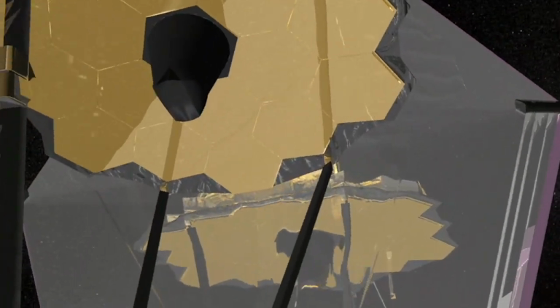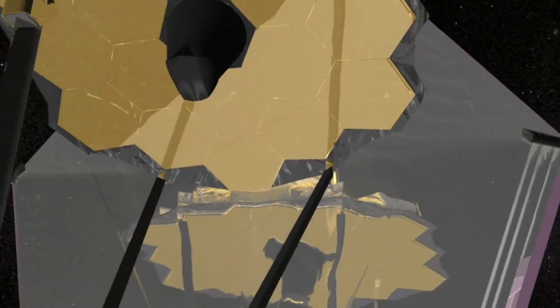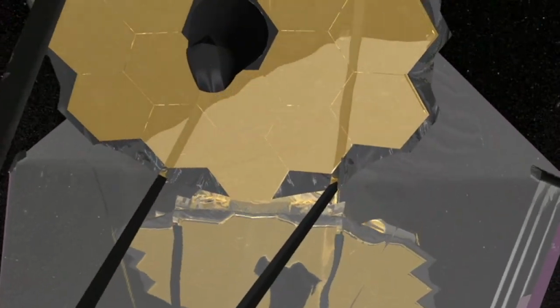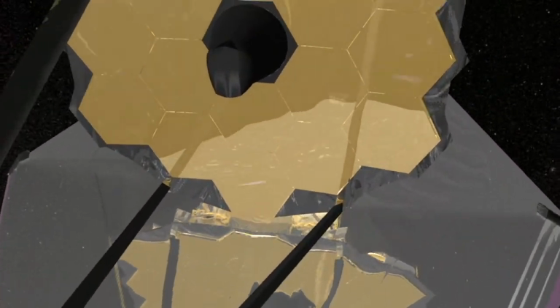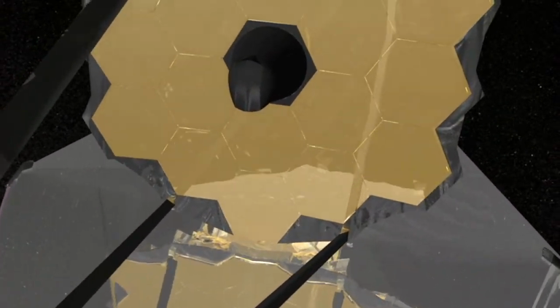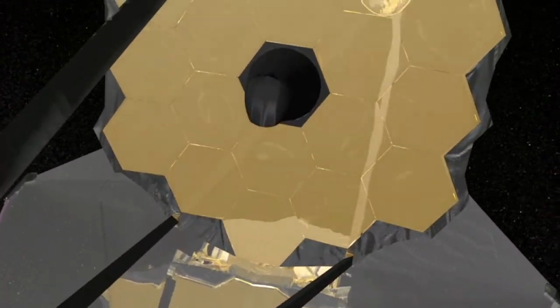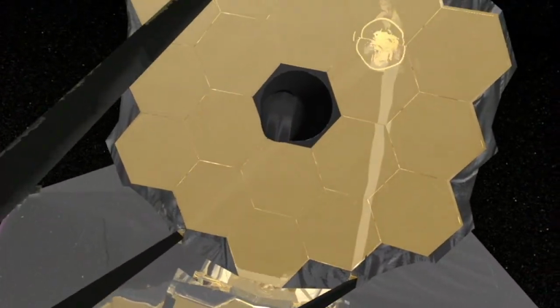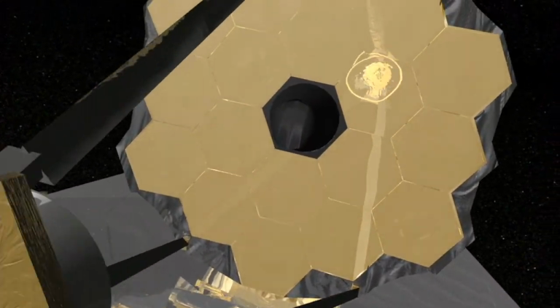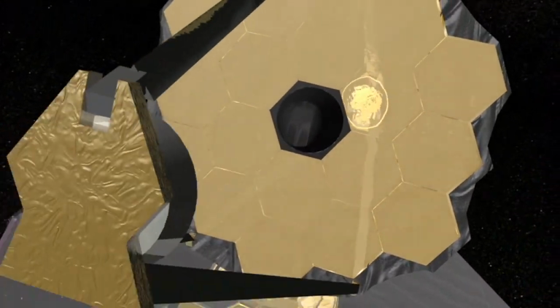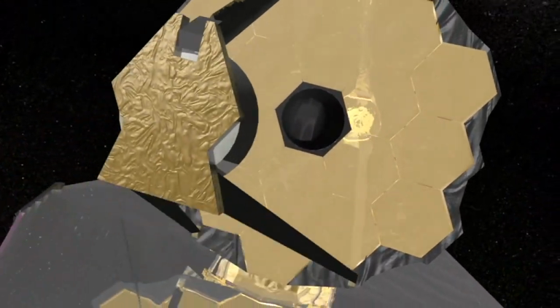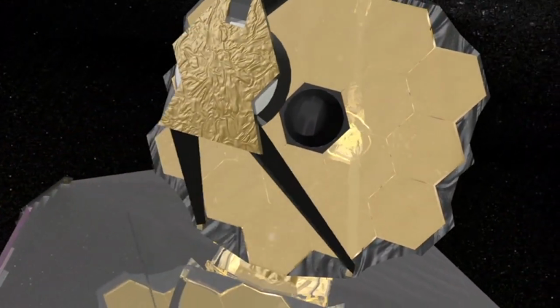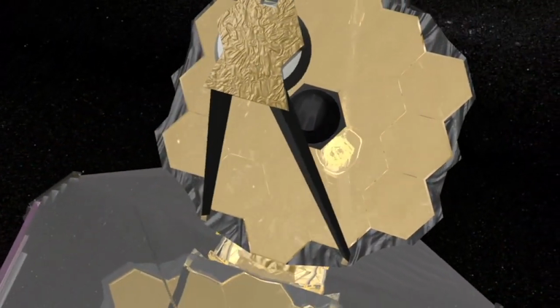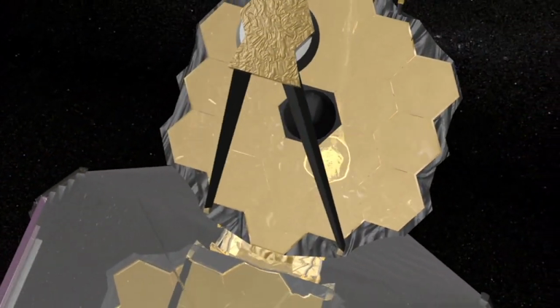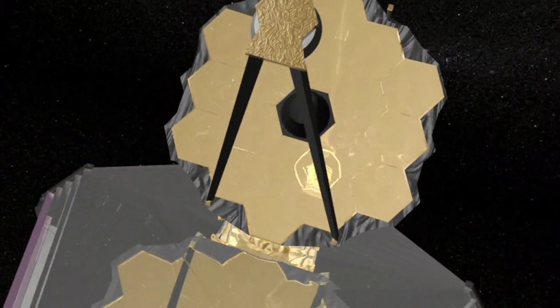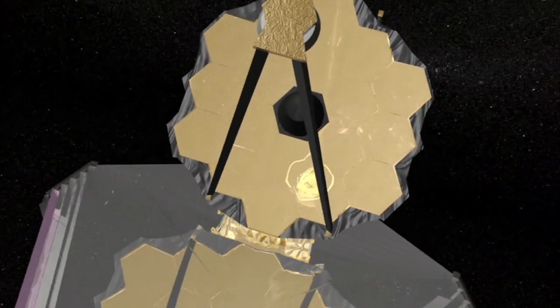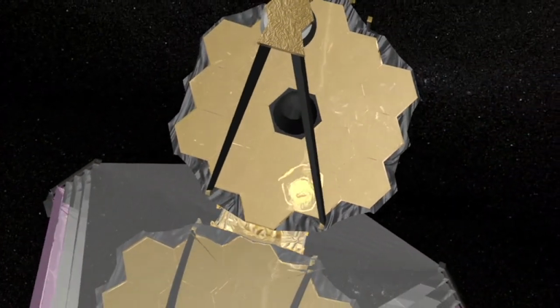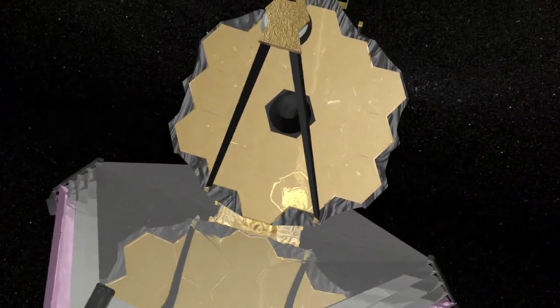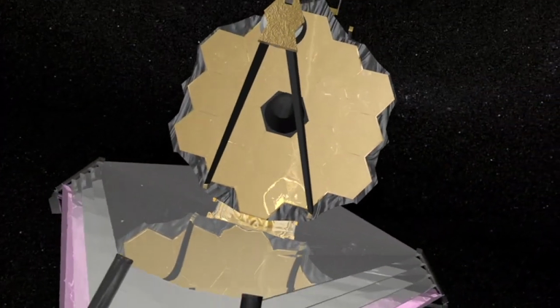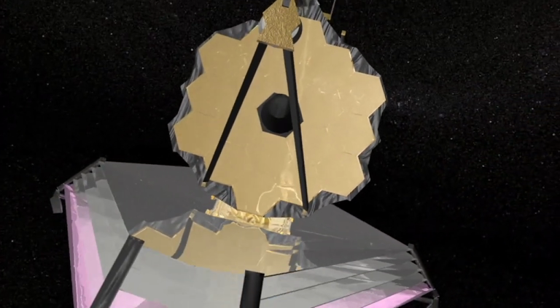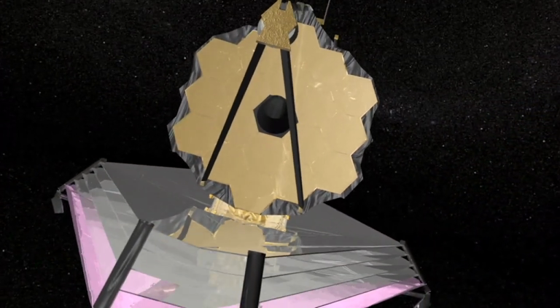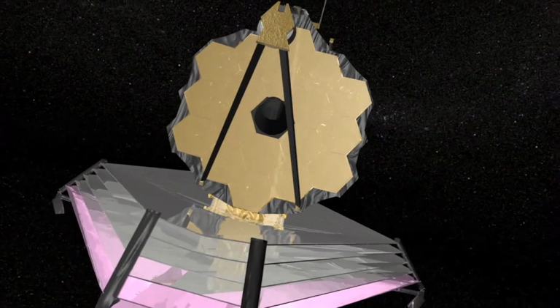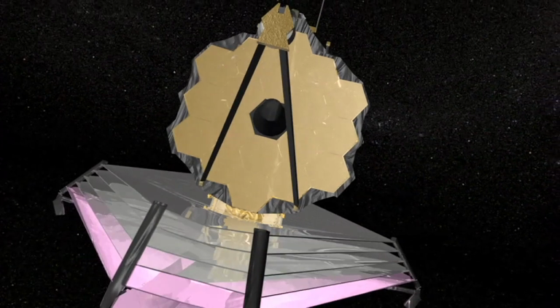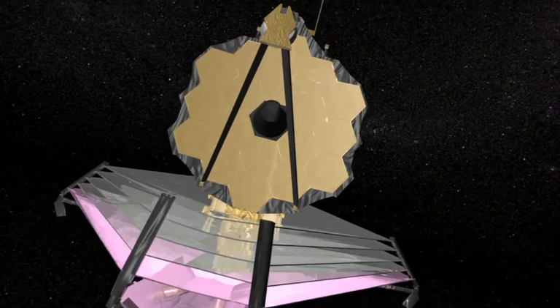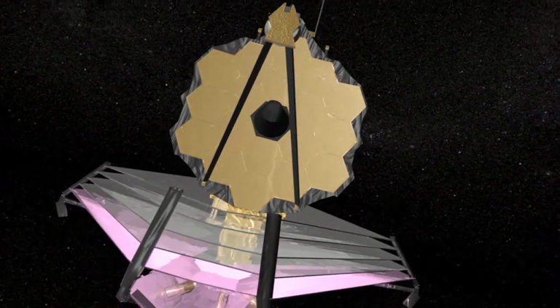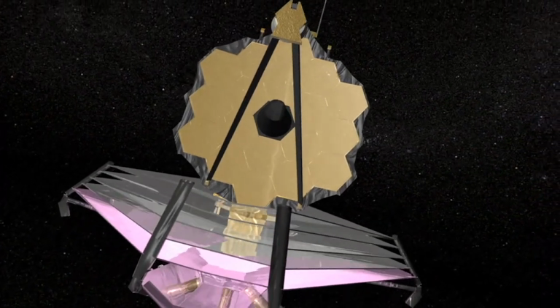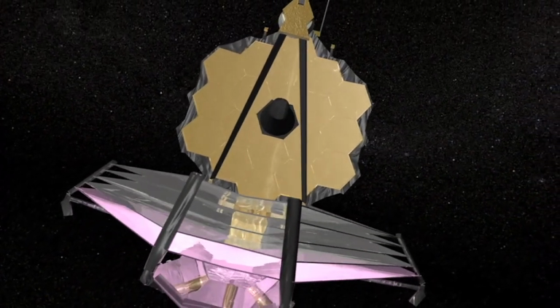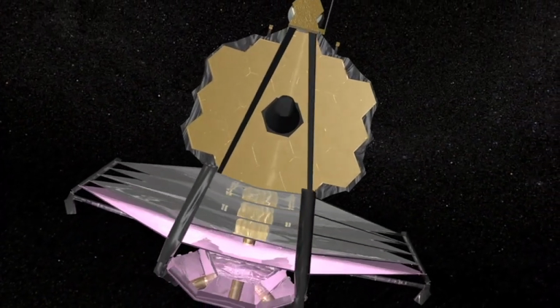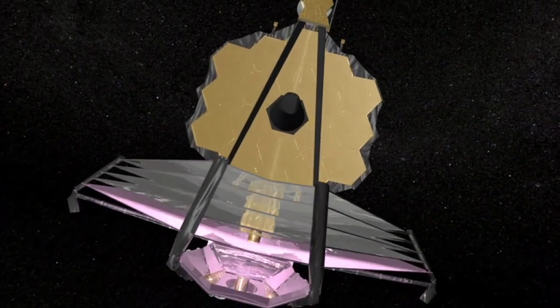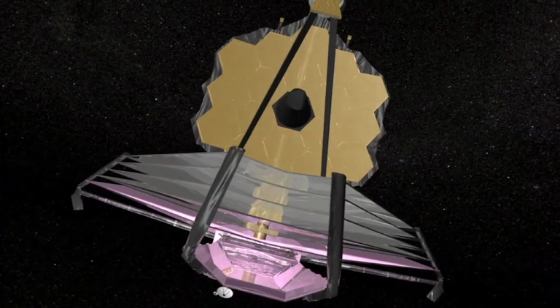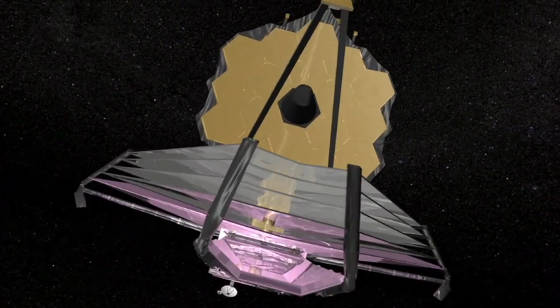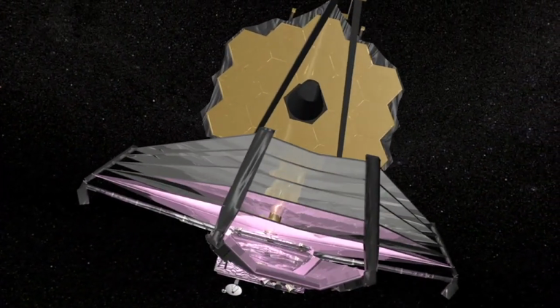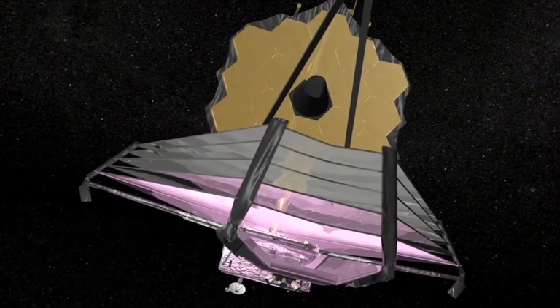The primary mirror – made up of 18 beryllium mirror segments – is the largest mirror in the telescope and the one starlight will hit first.